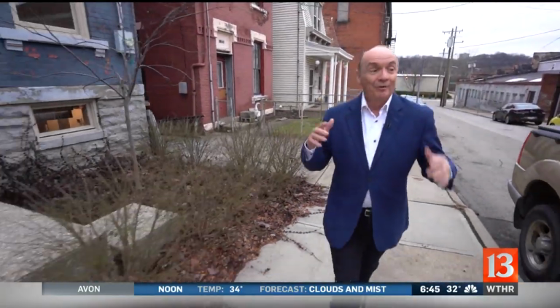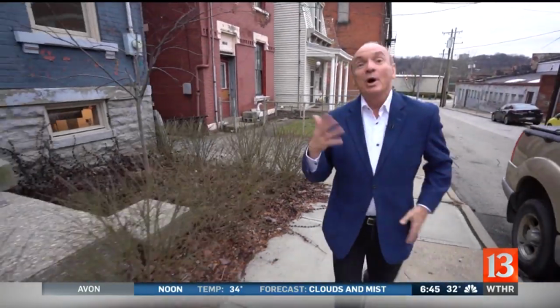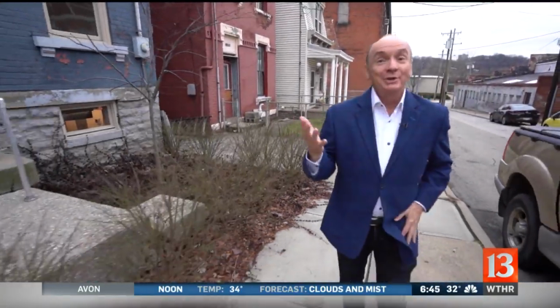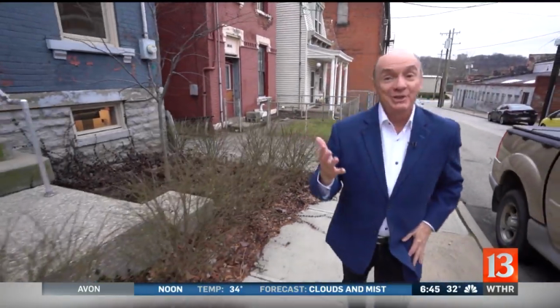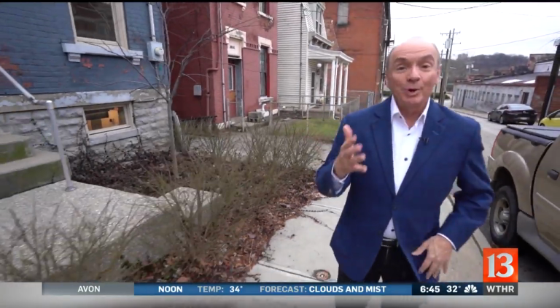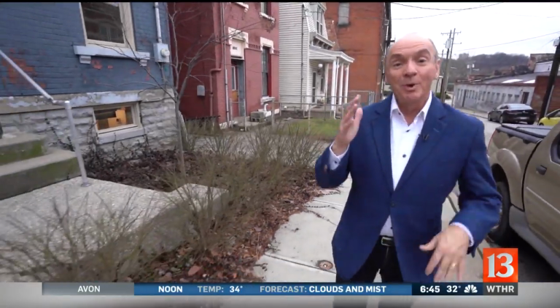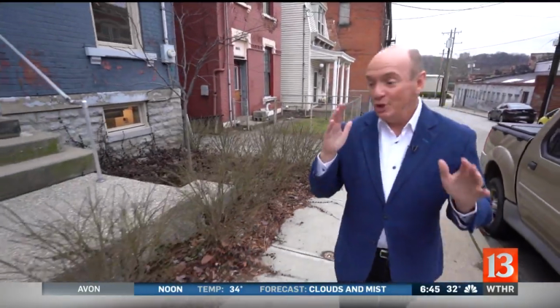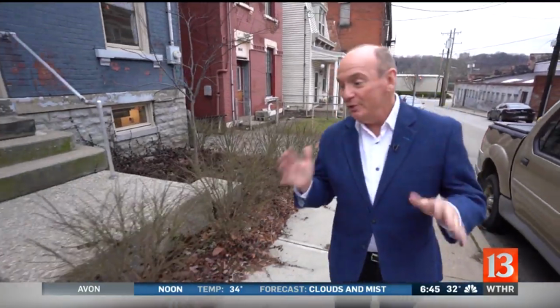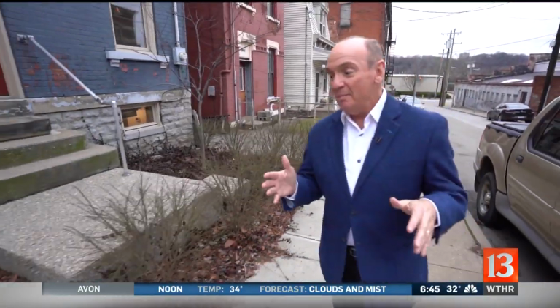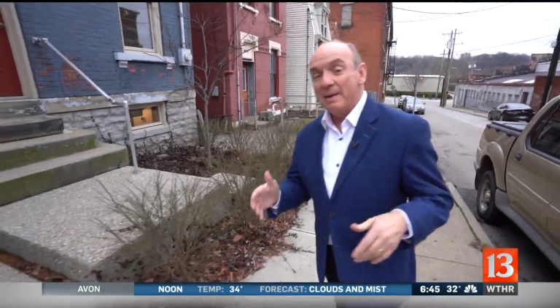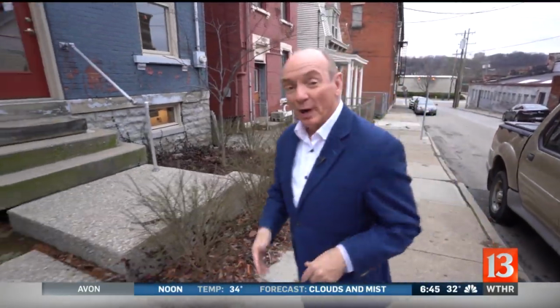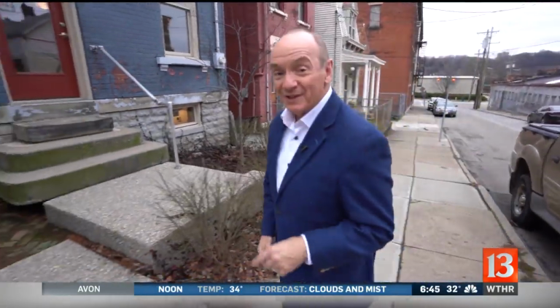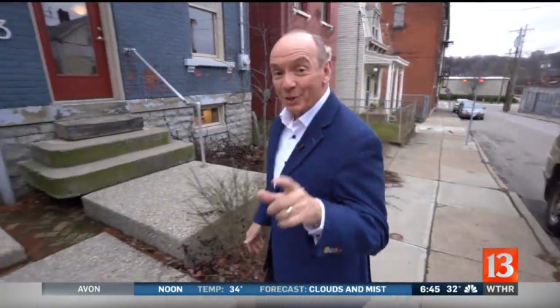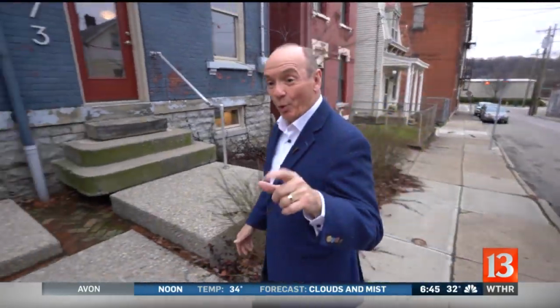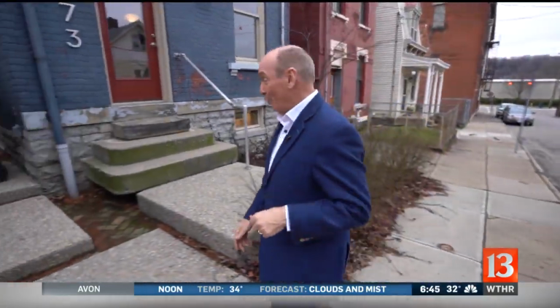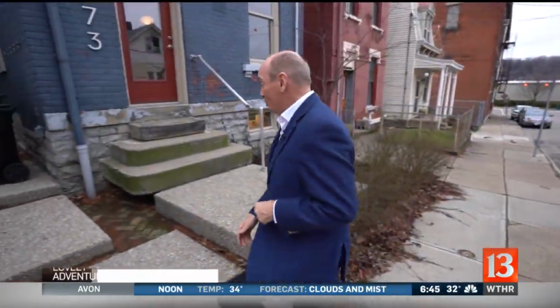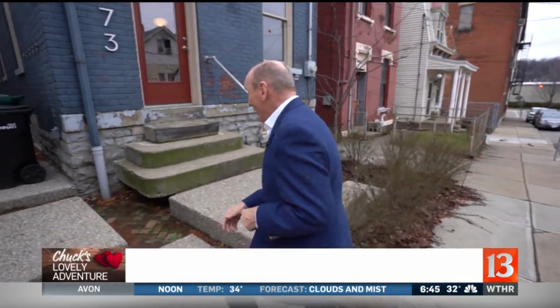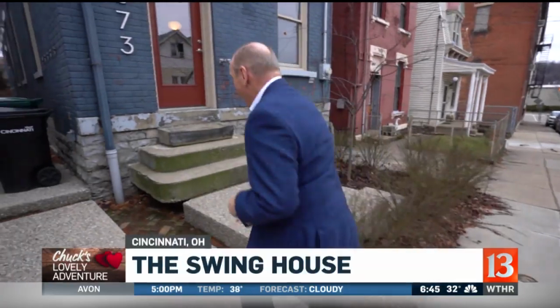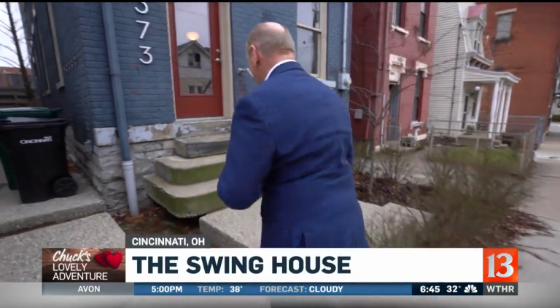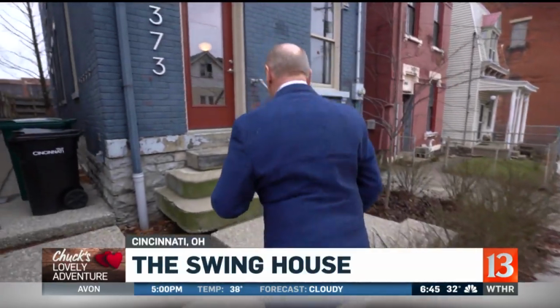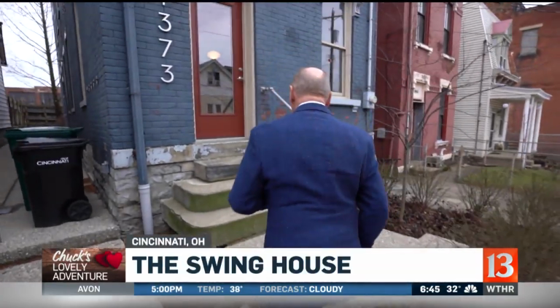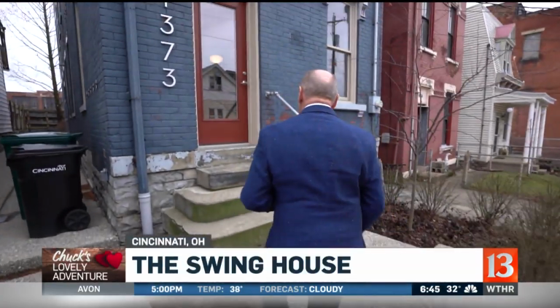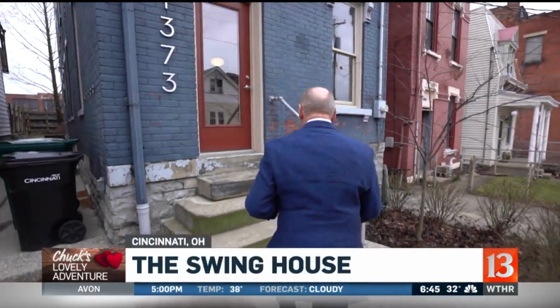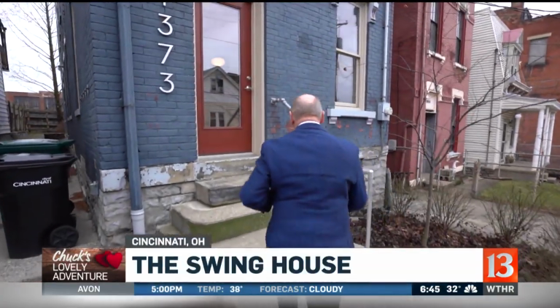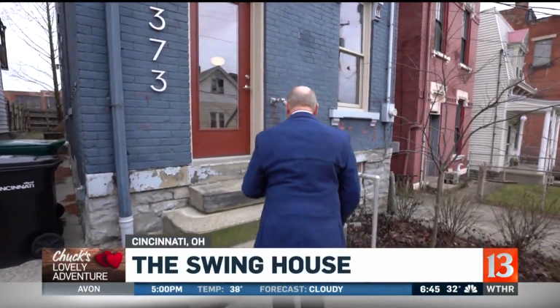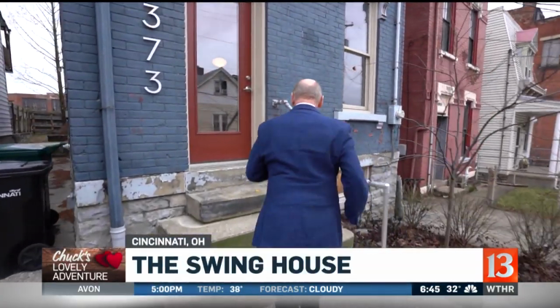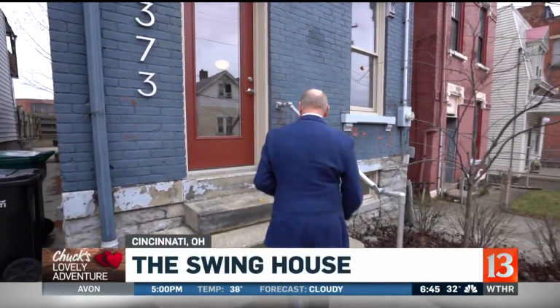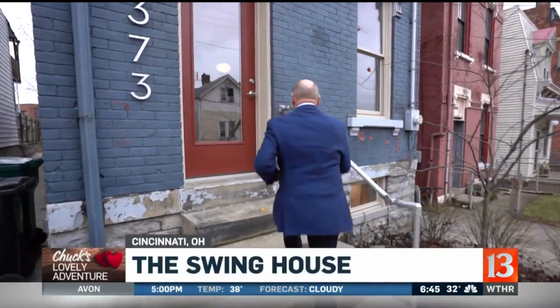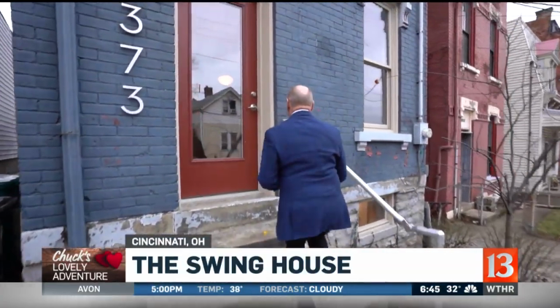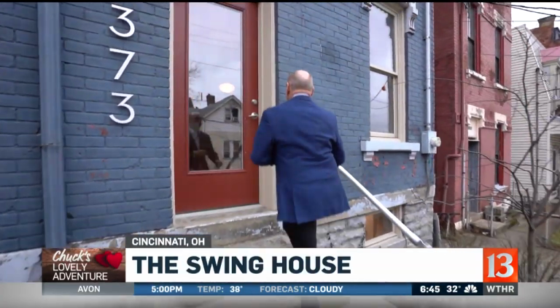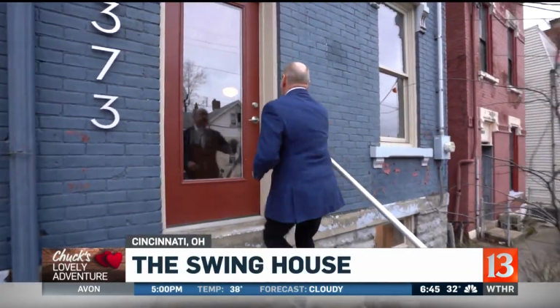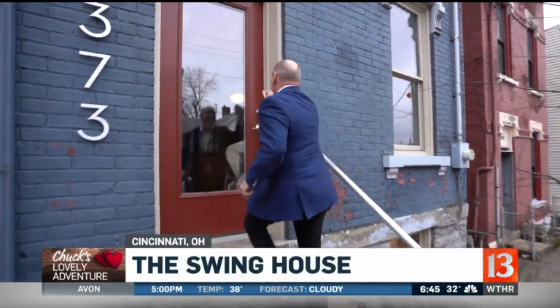From what I understand, we're at the most unique bed and breakfast in the world — the Swing House here in Cincinnati, and I cannot wait to see it.